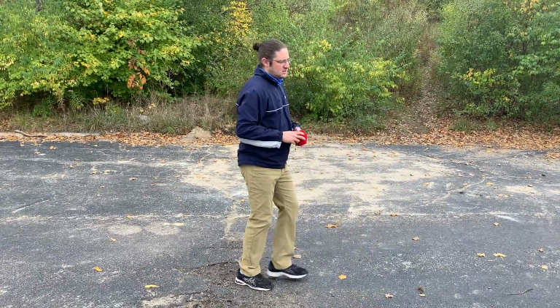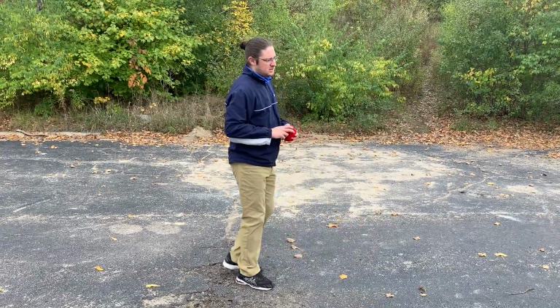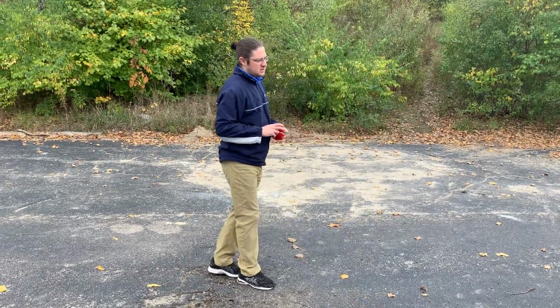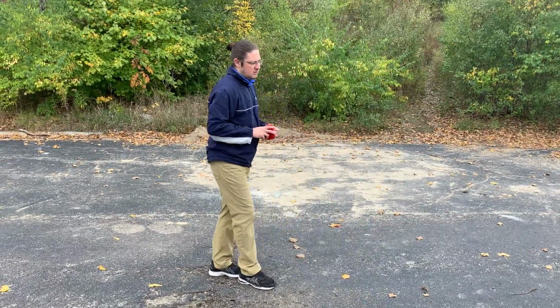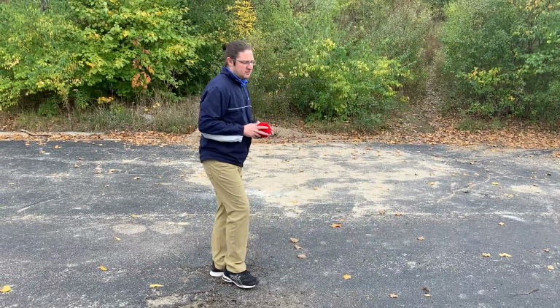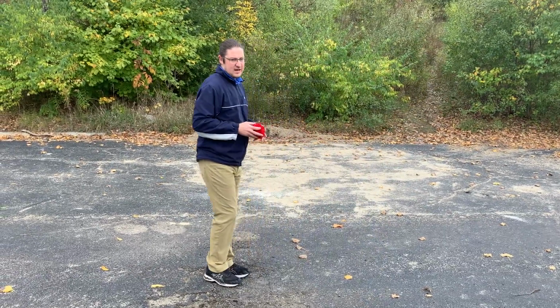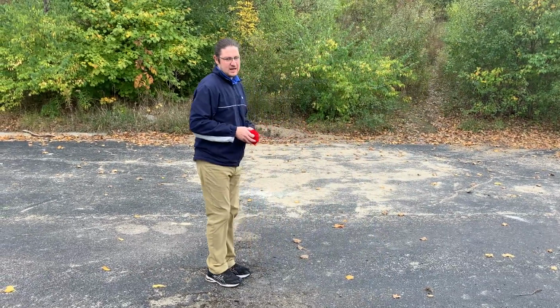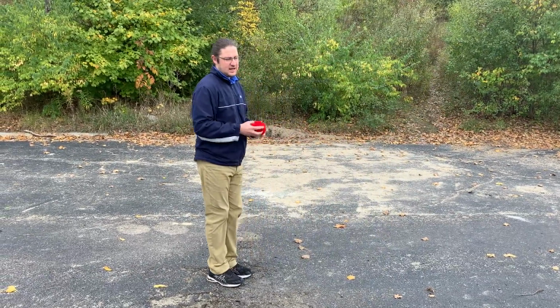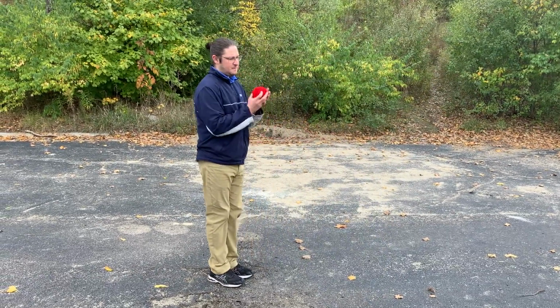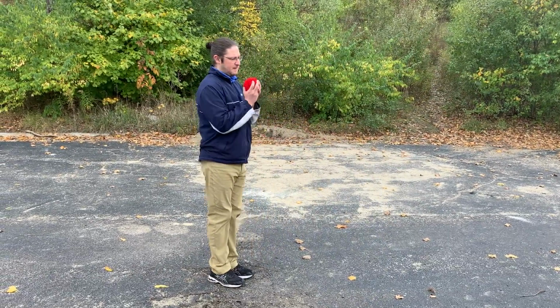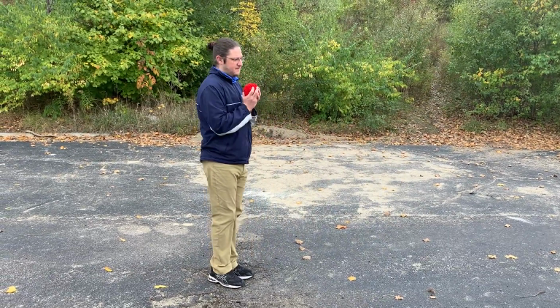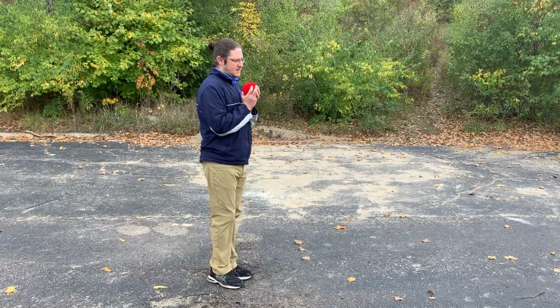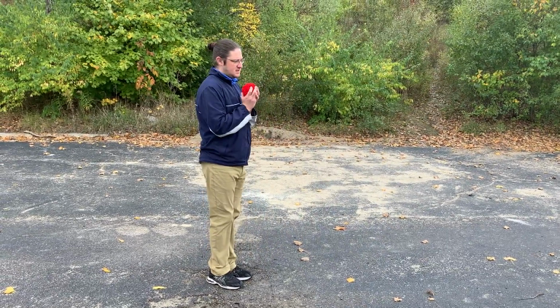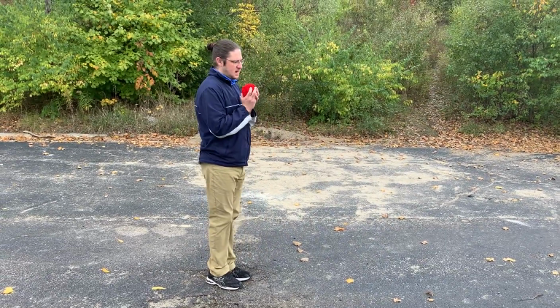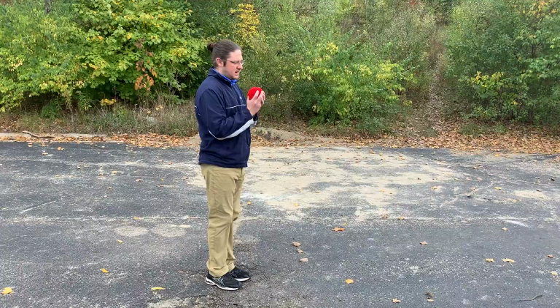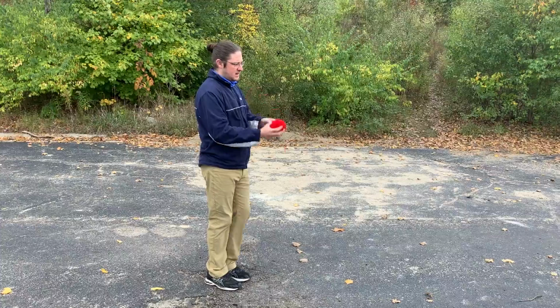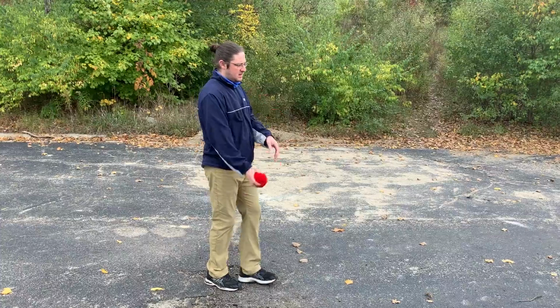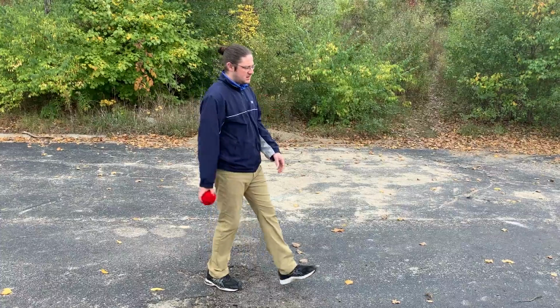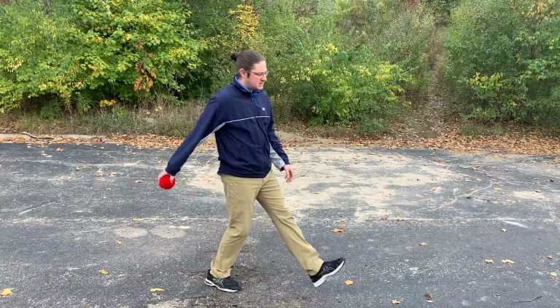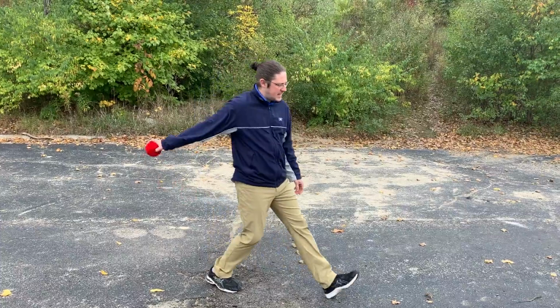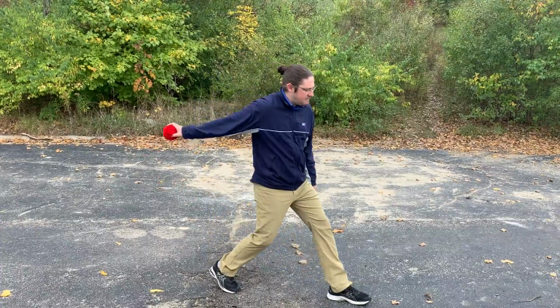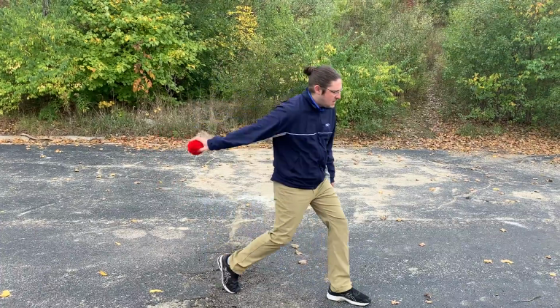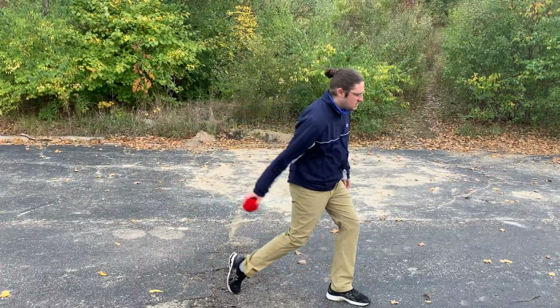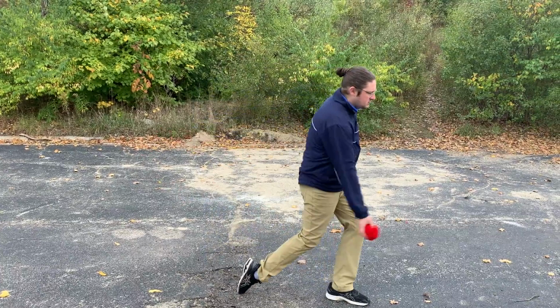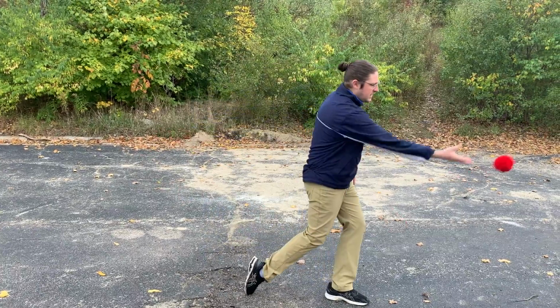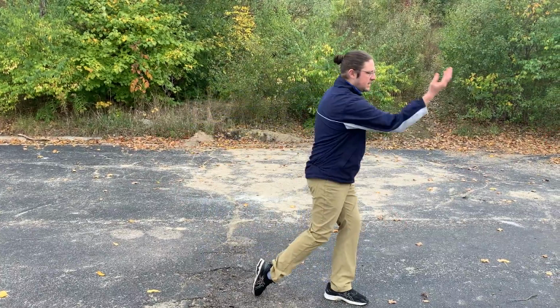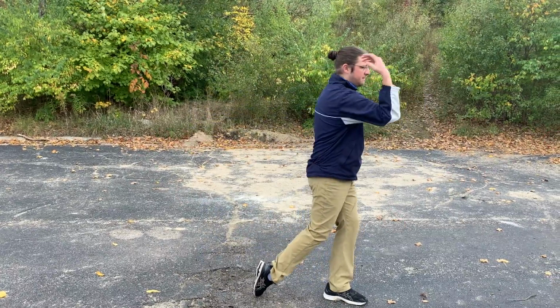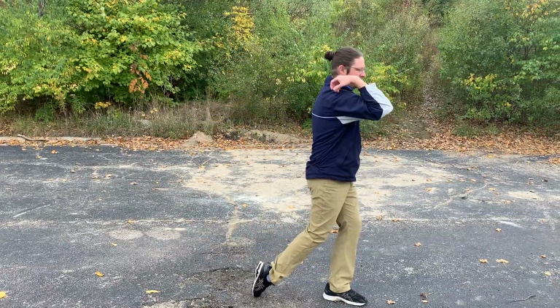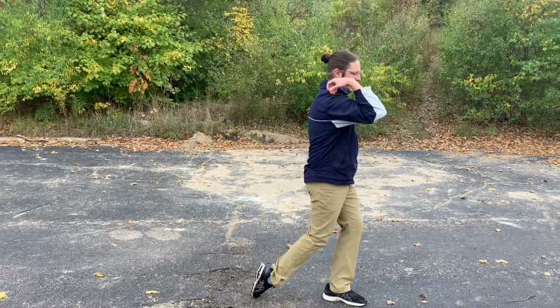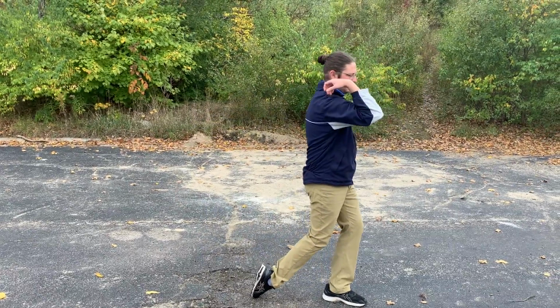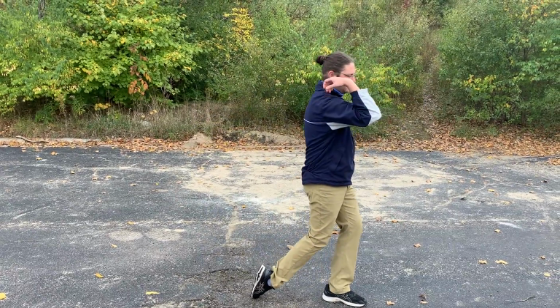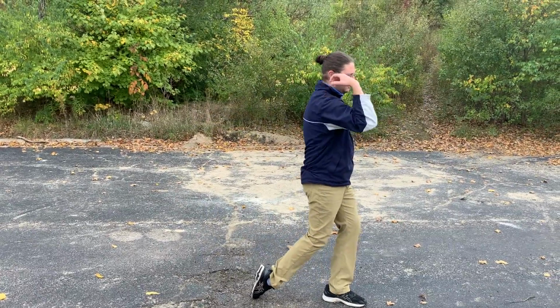Let's go over that again: face the target, step, swing, and follow through.